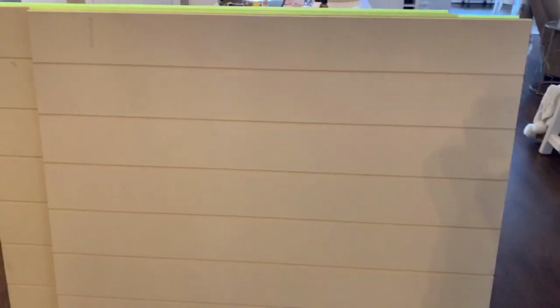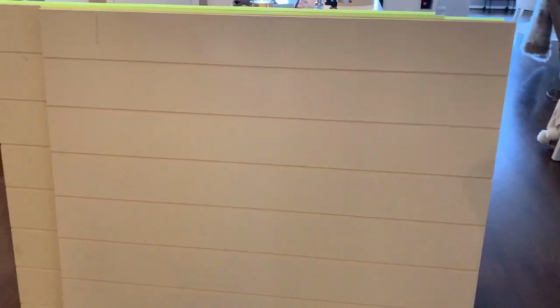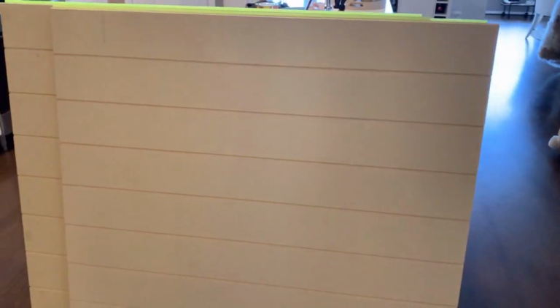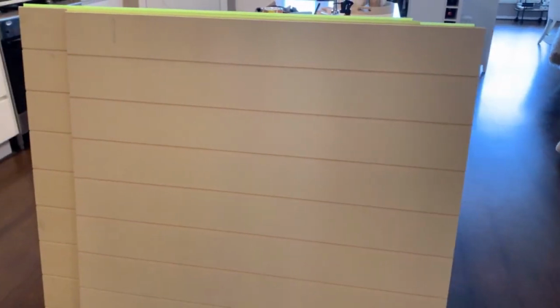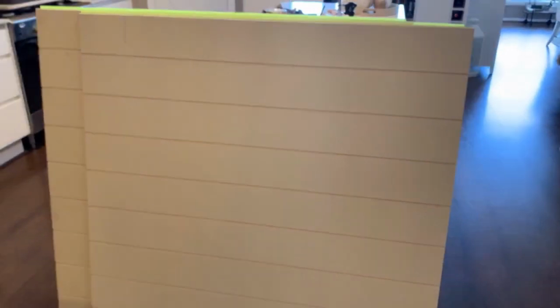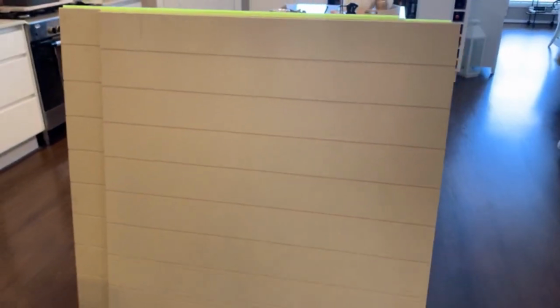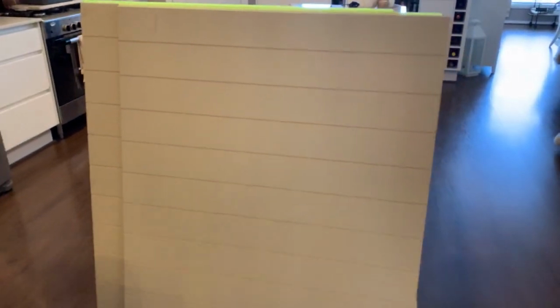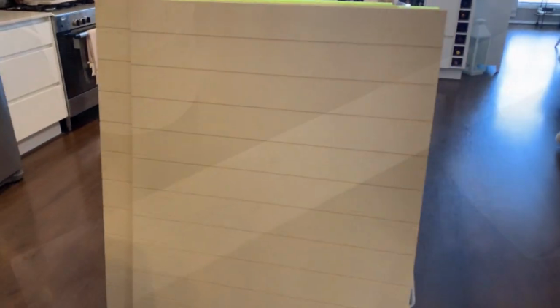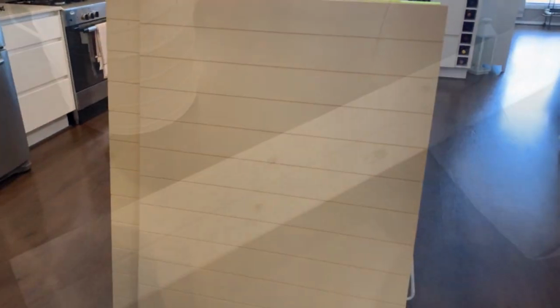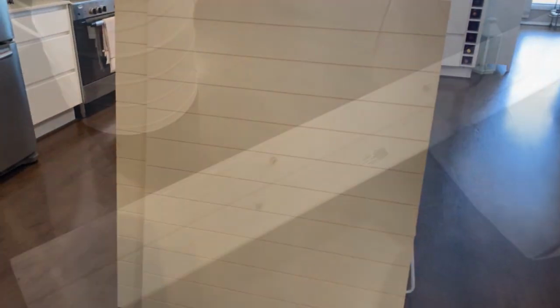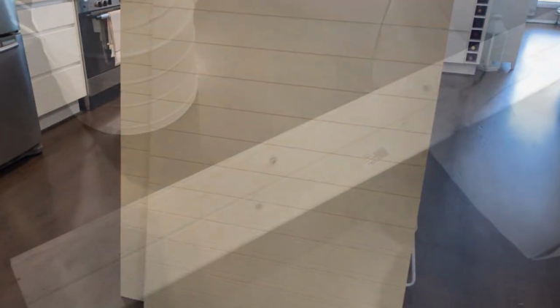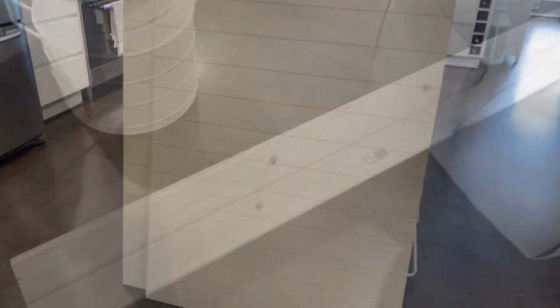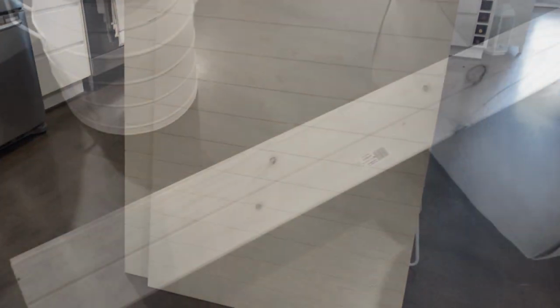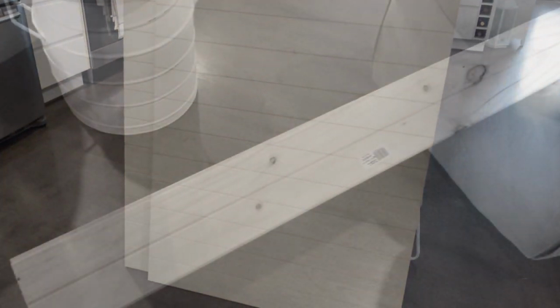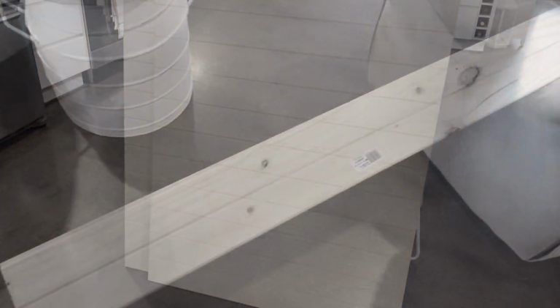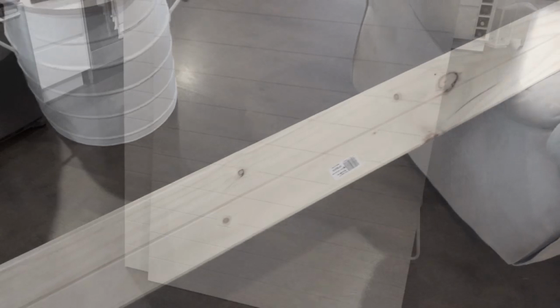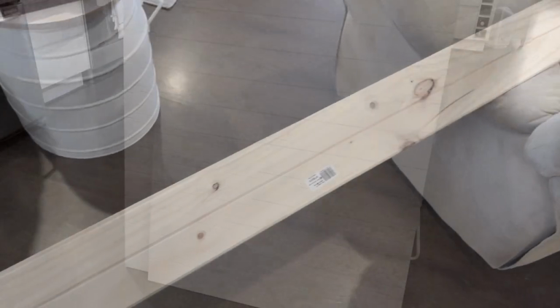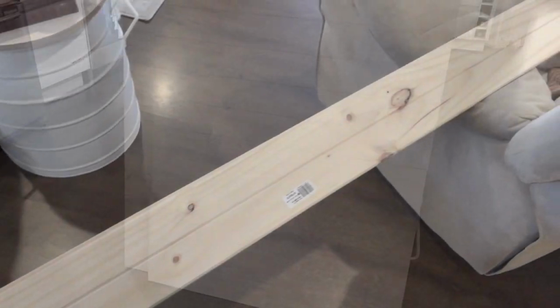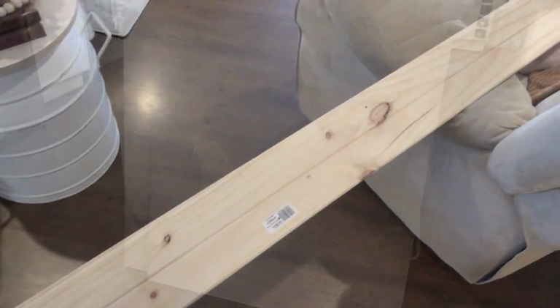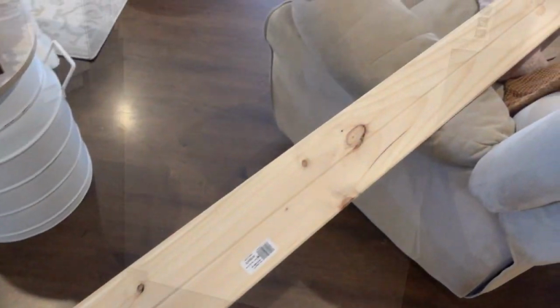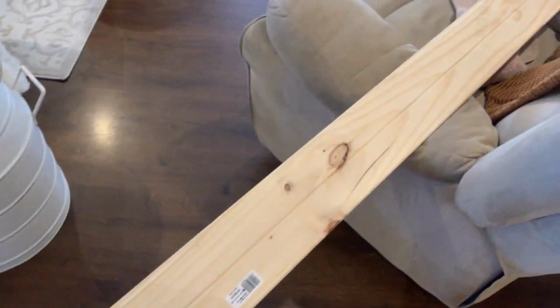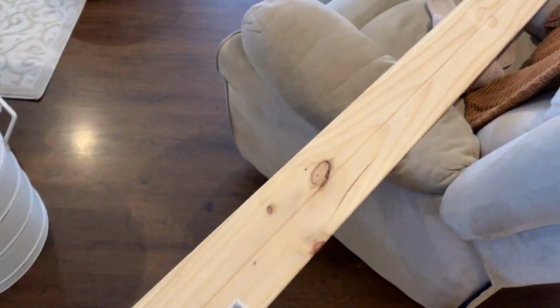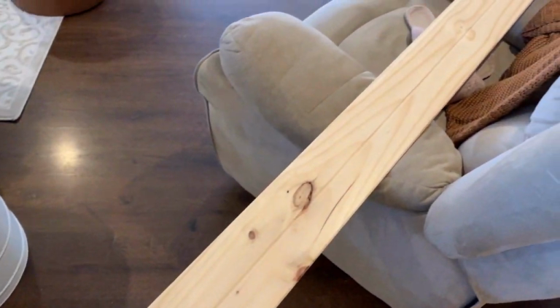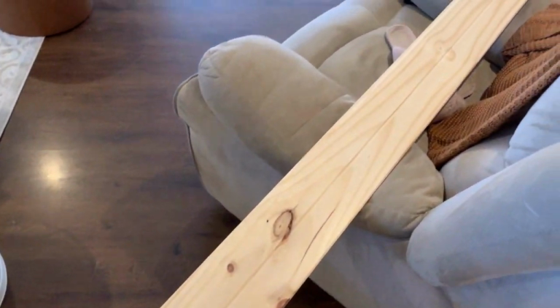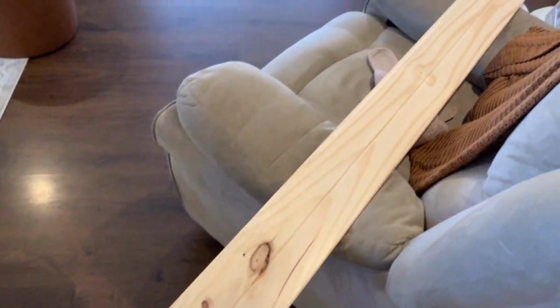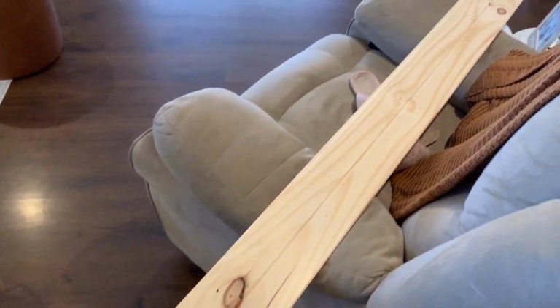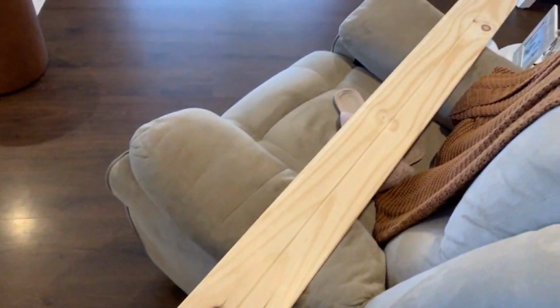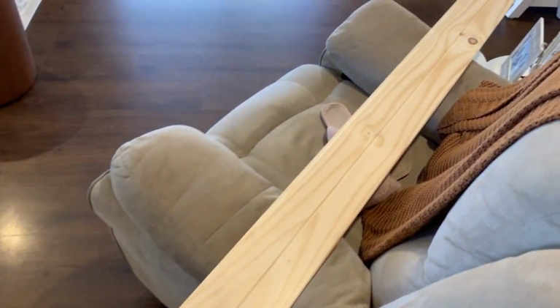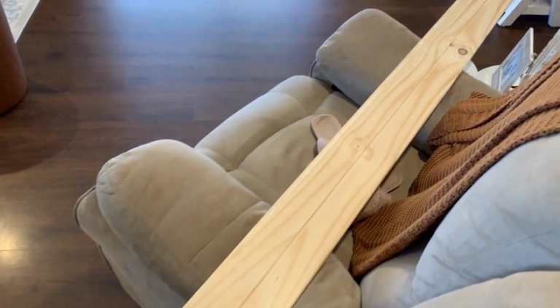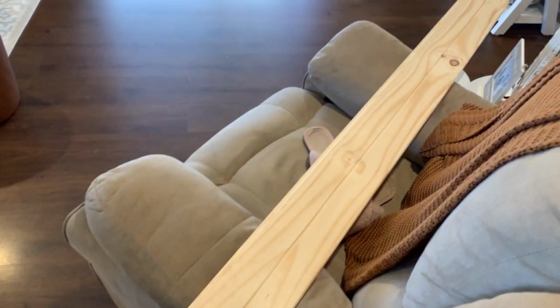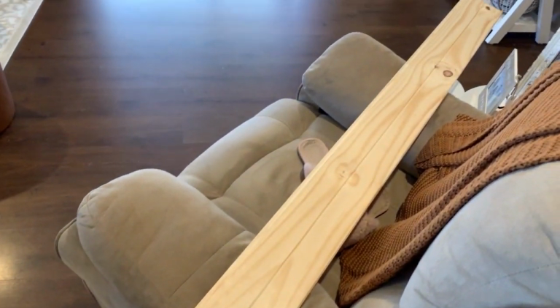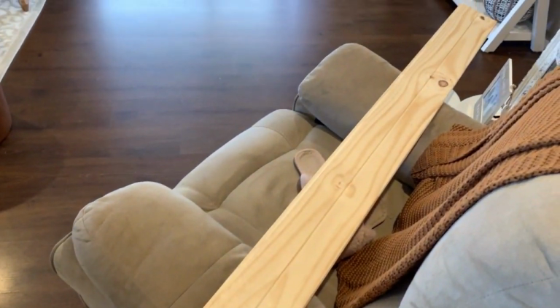Once we got the shiplap panels home, we got some liquid nails and my hubby is just placing that on the back. He then went in and placed them on the wall.